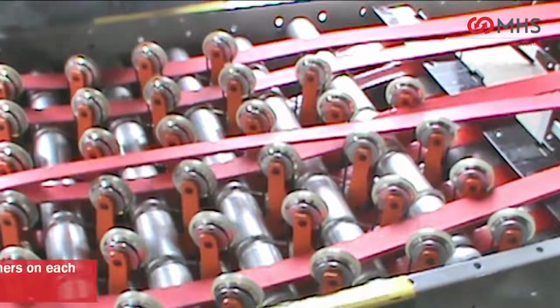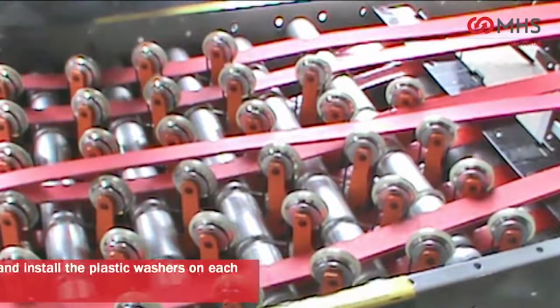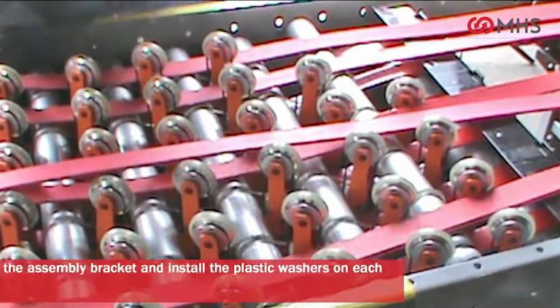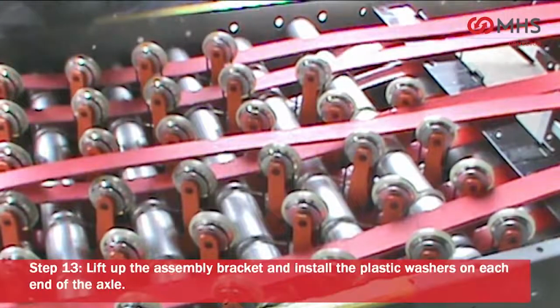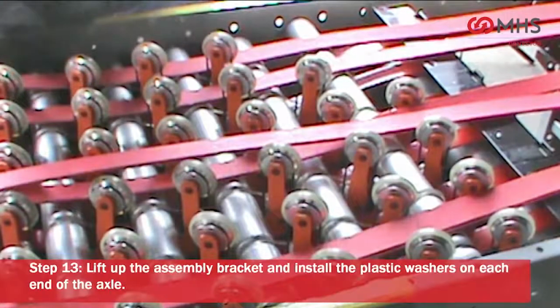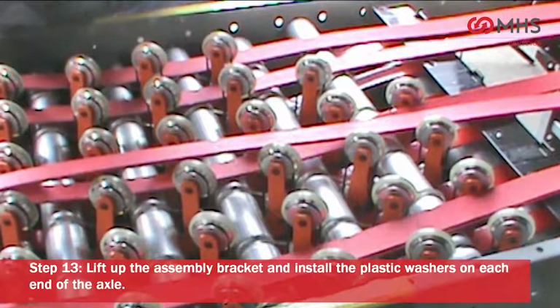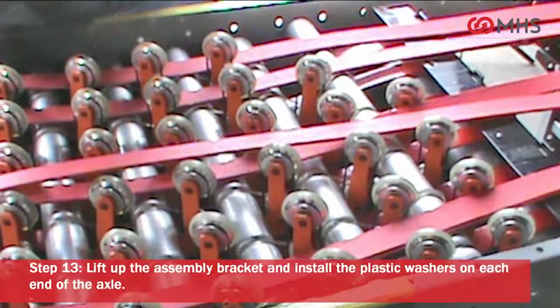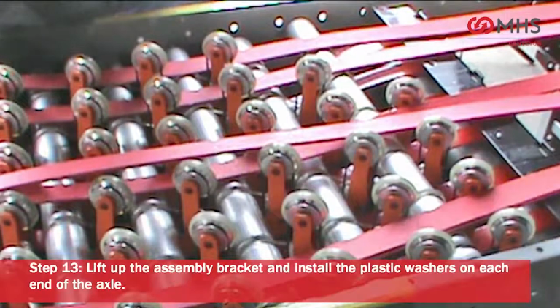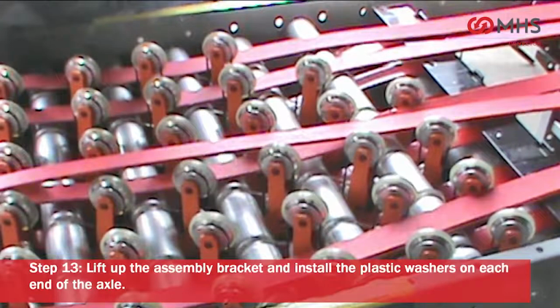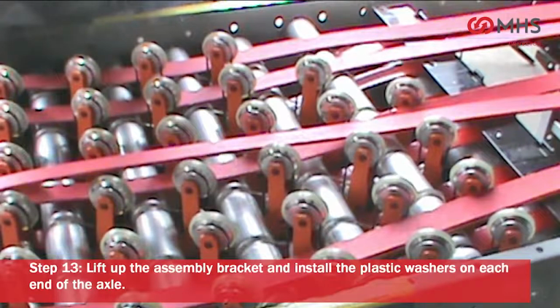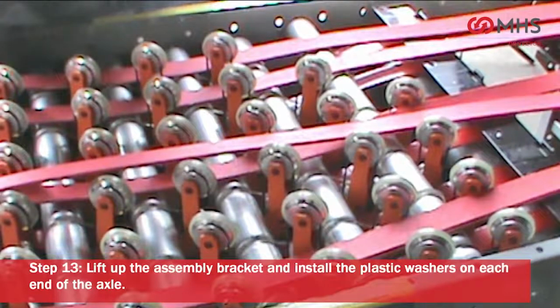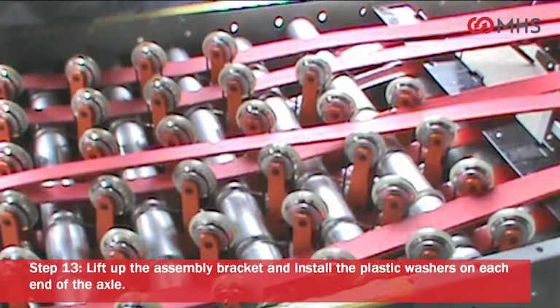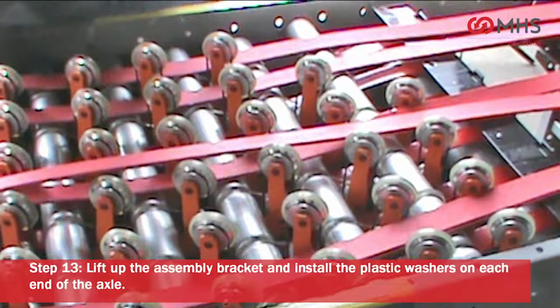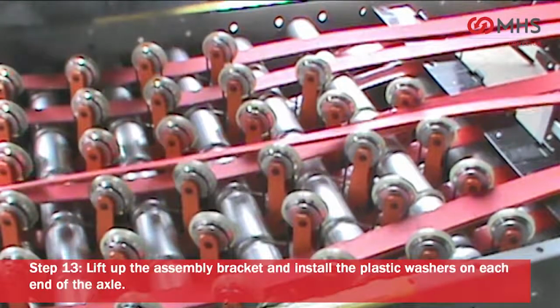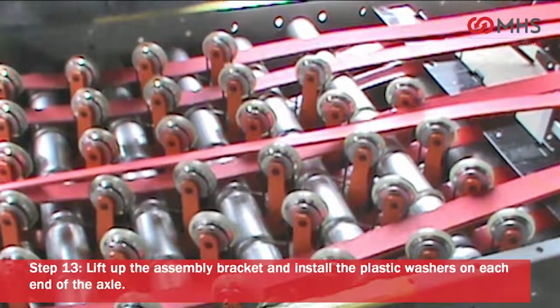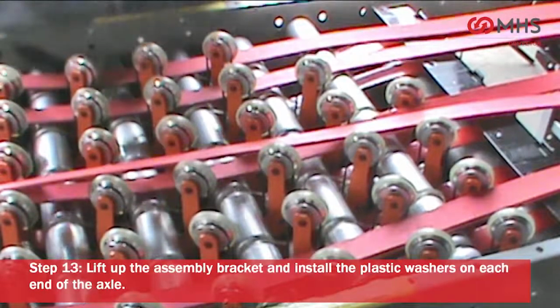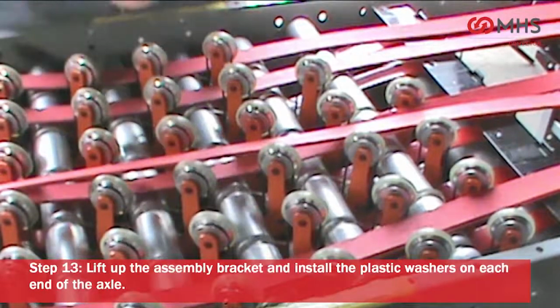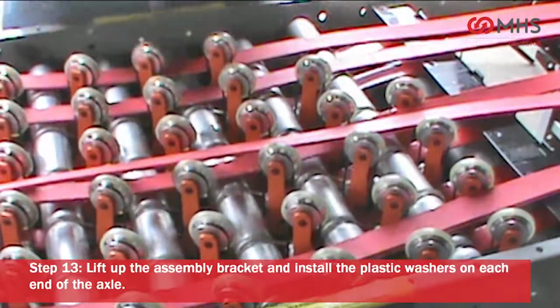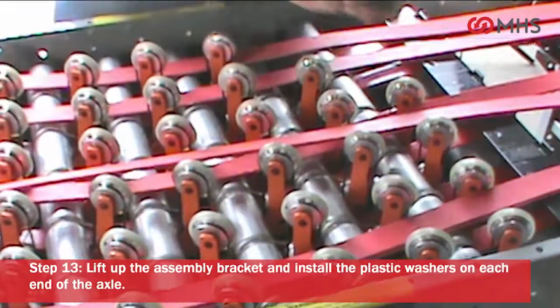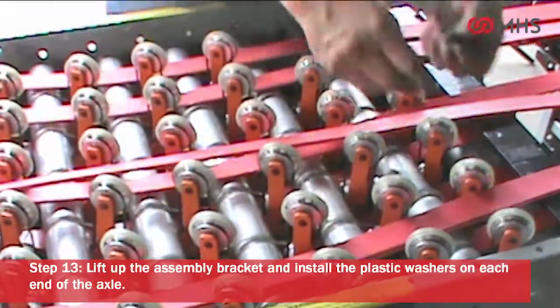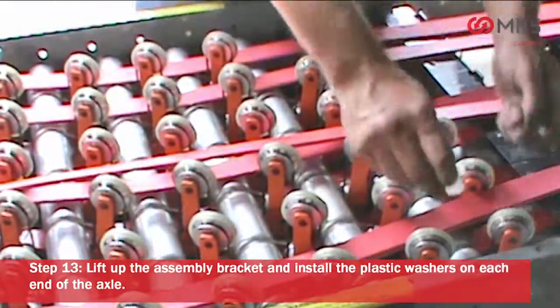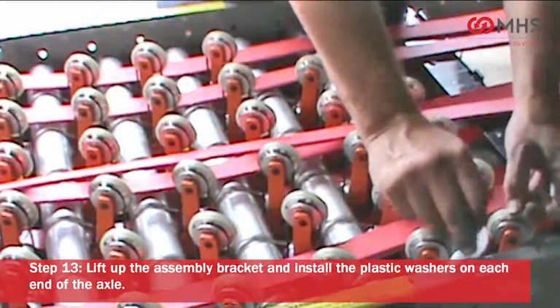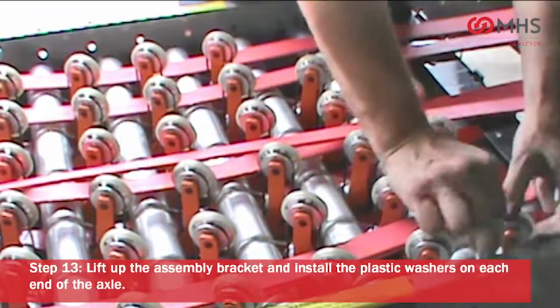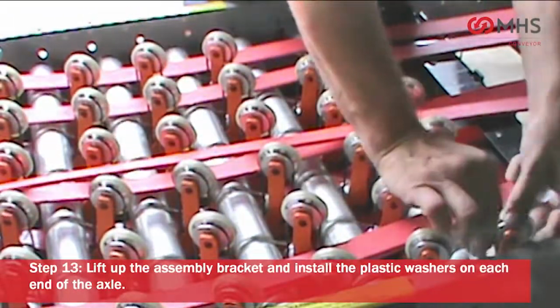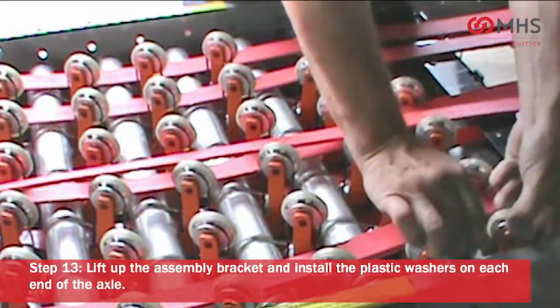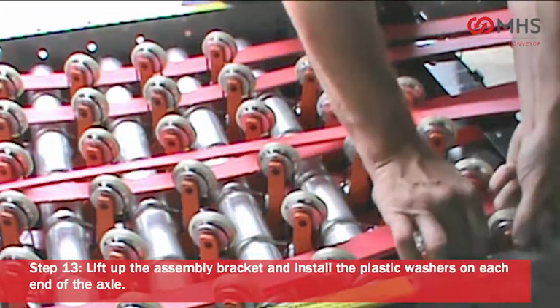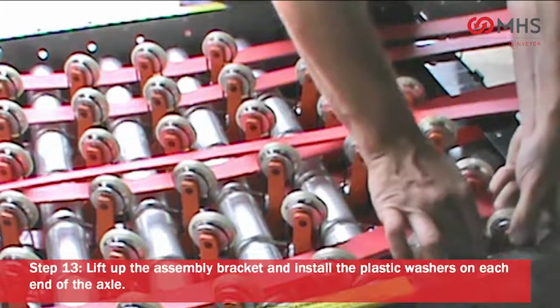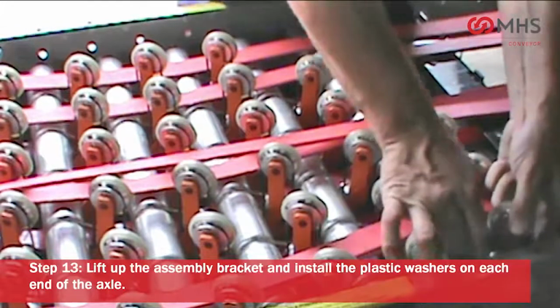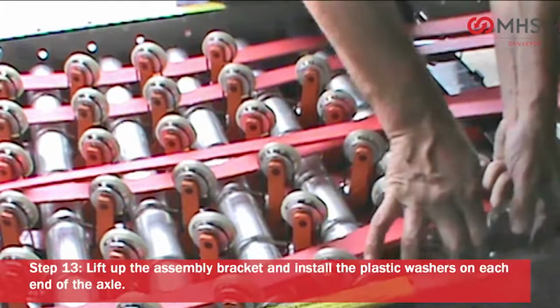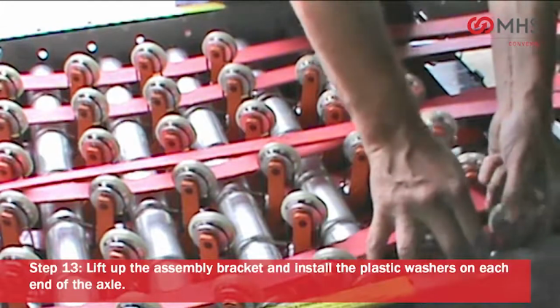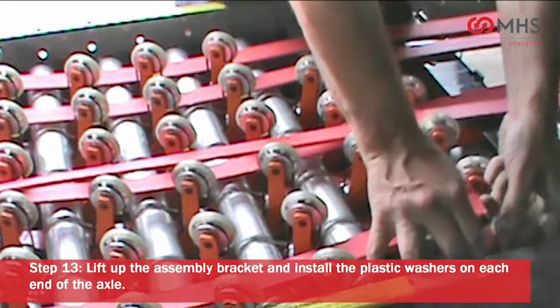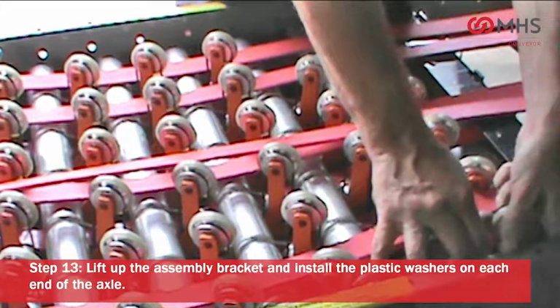Lift up the assembly bracket and install the plastic washers on each end of the axle.